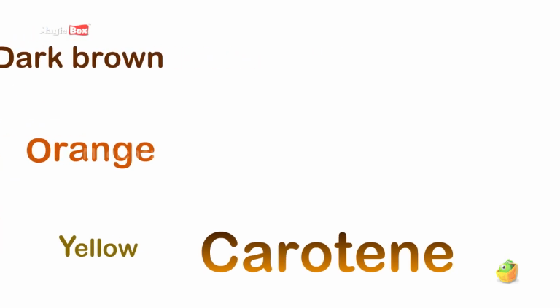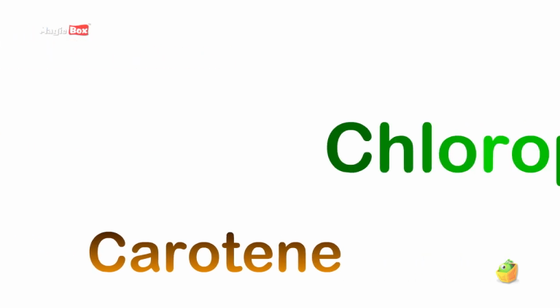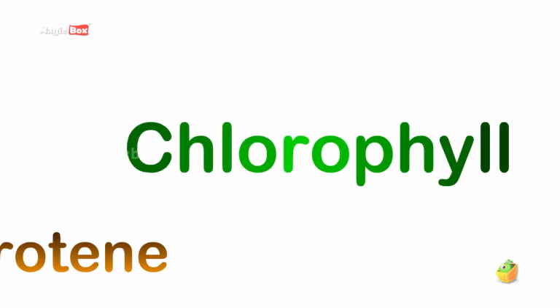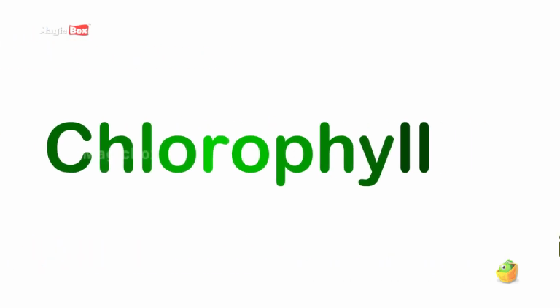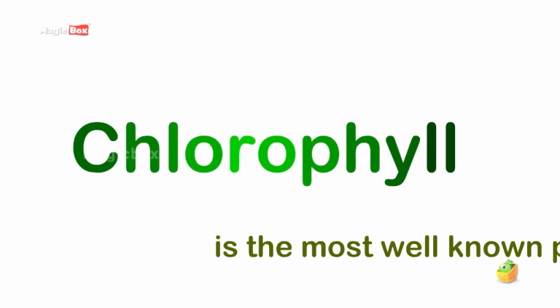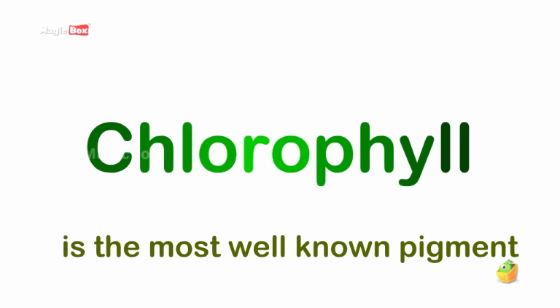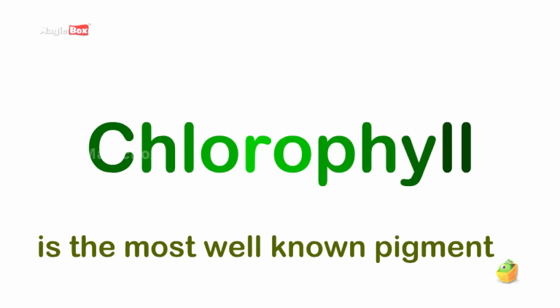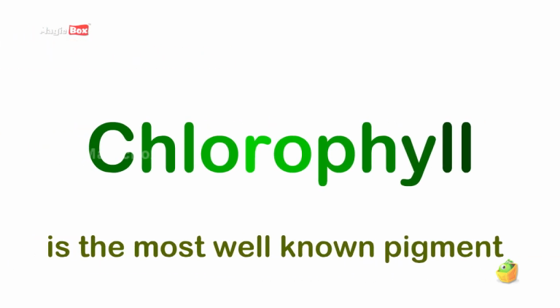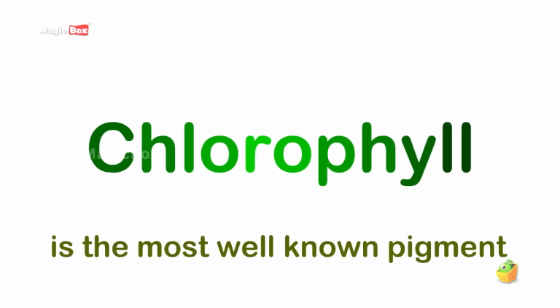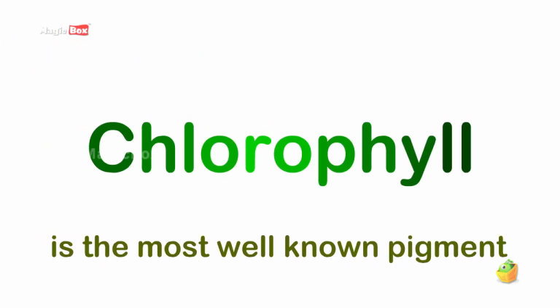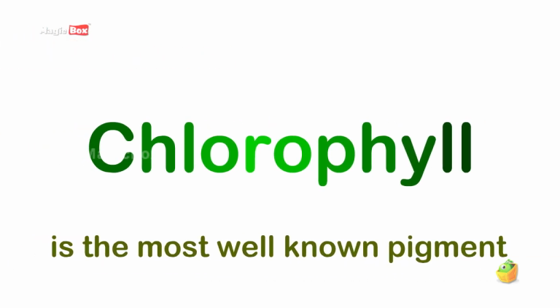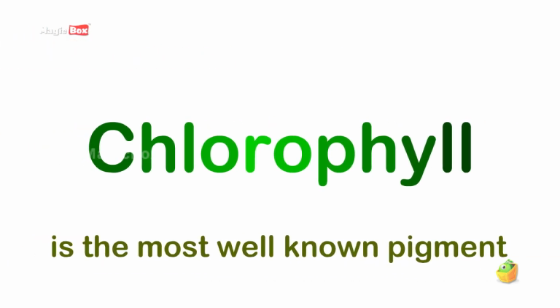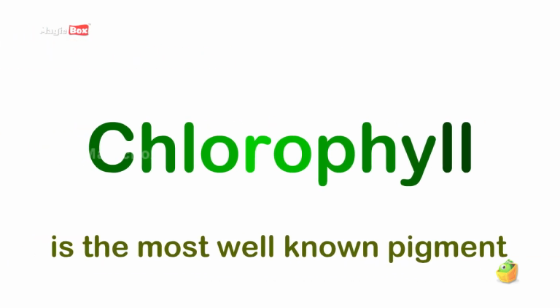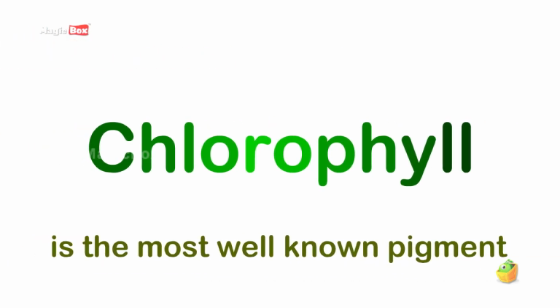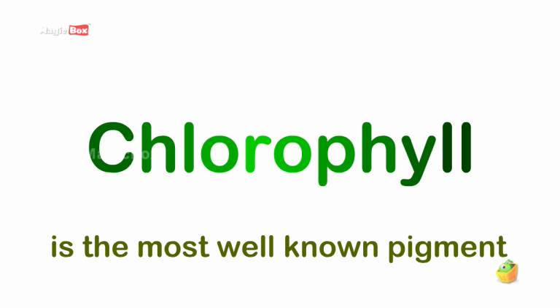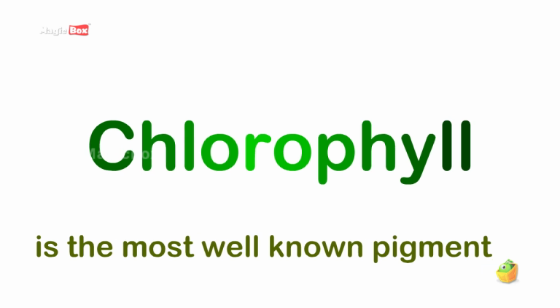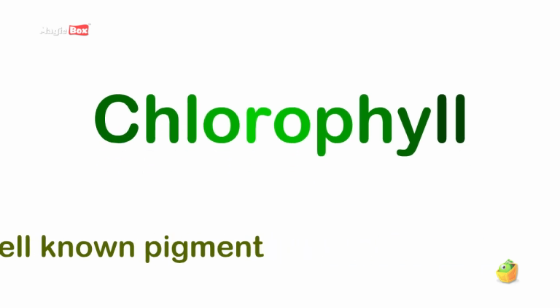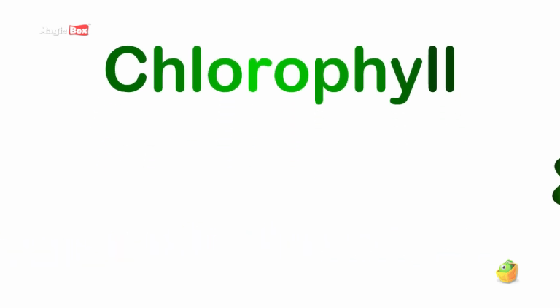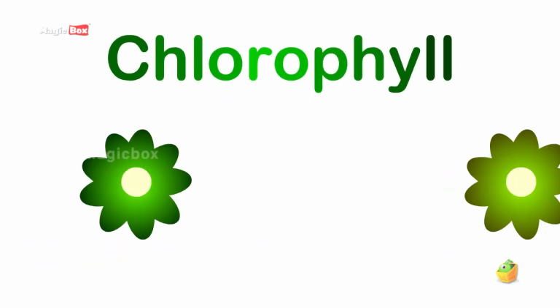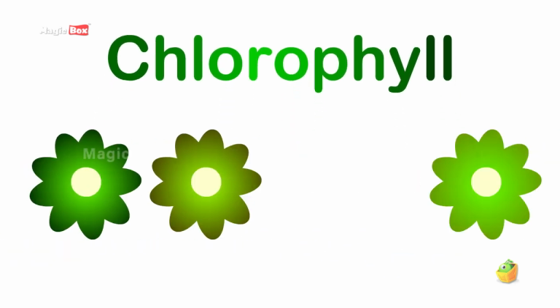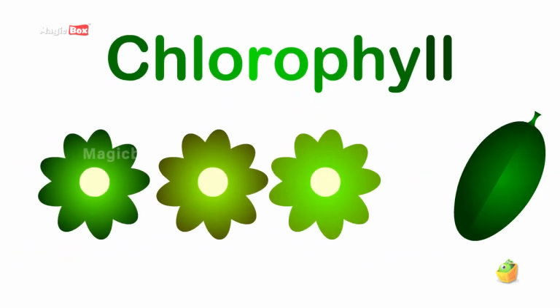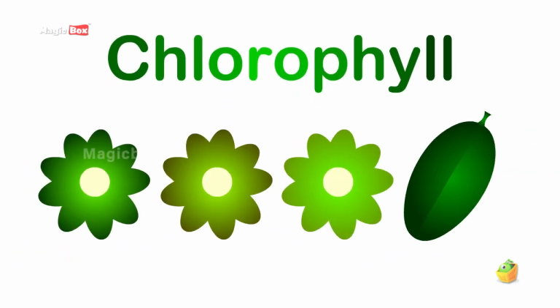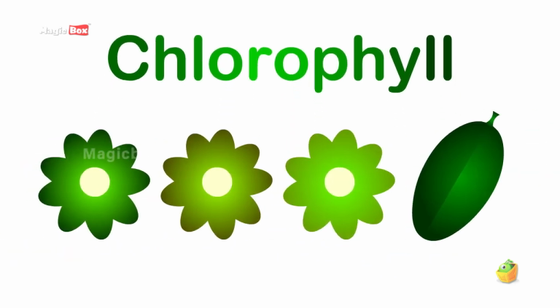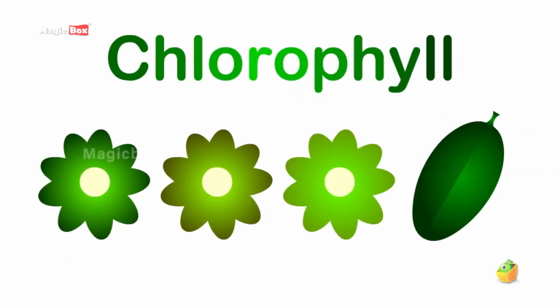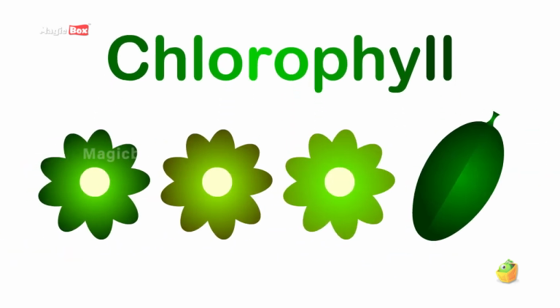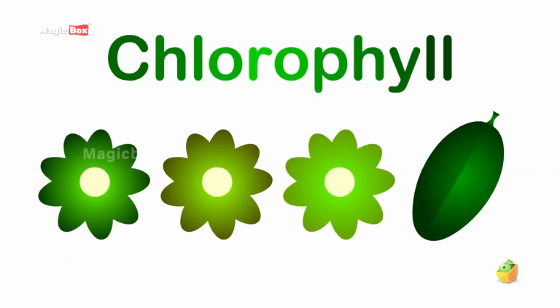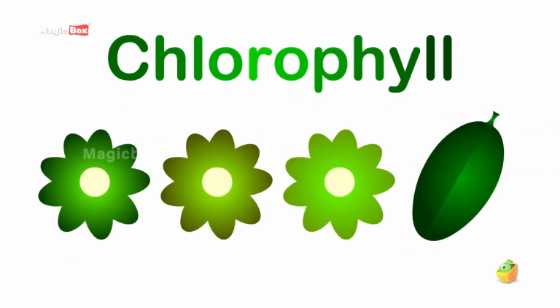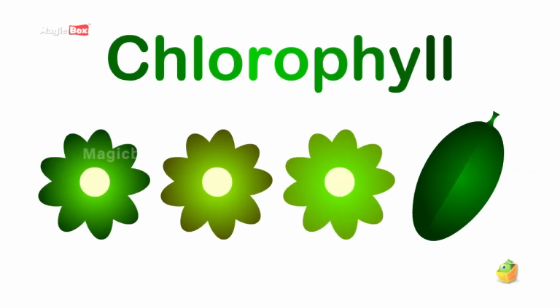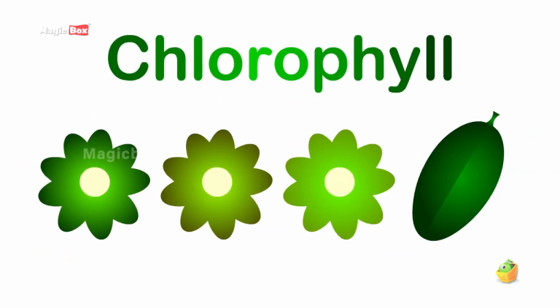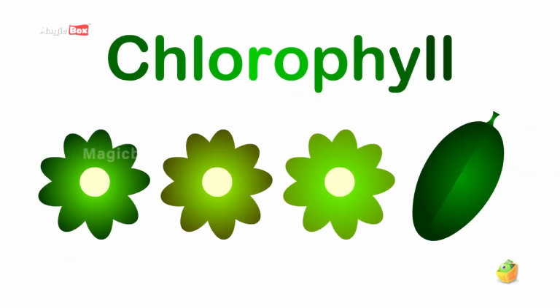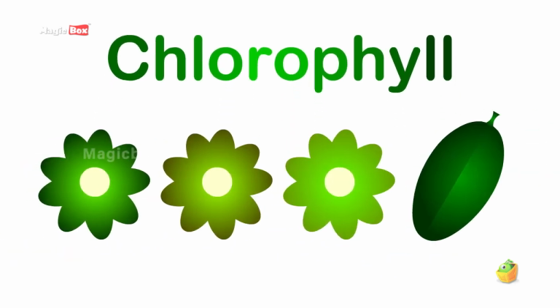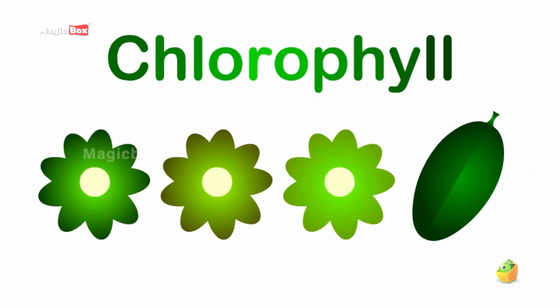Chlorophyll is the most well-known pigment, providing all that green we see in leaves and foliage.